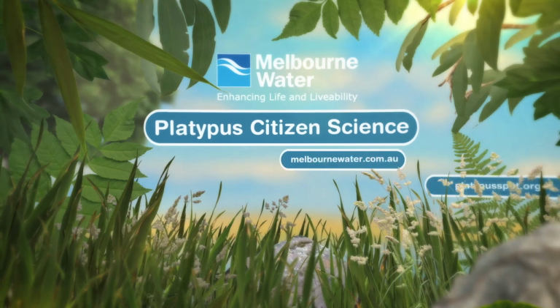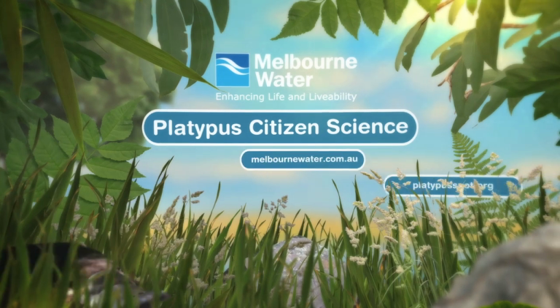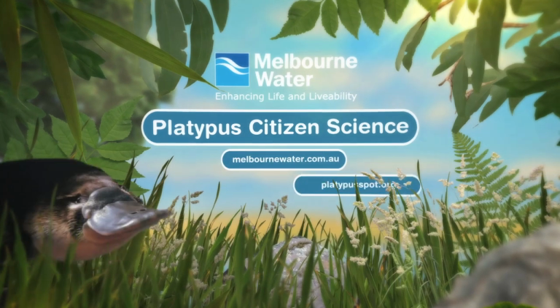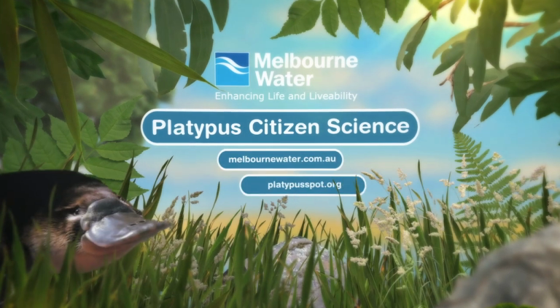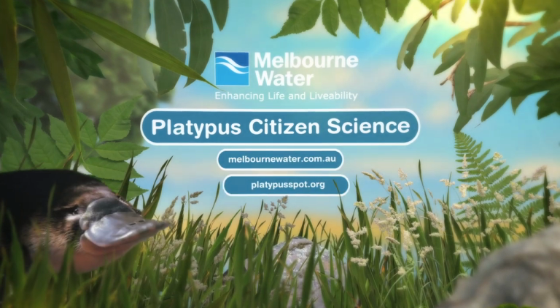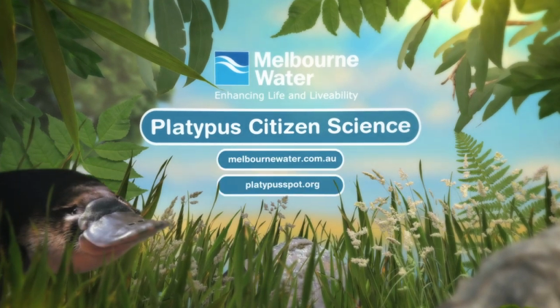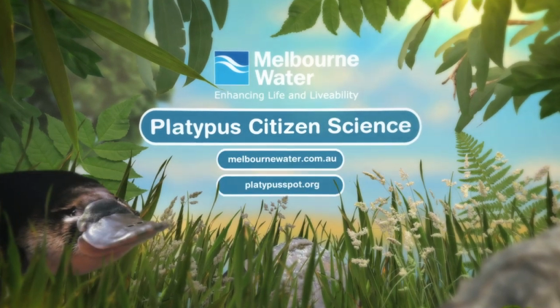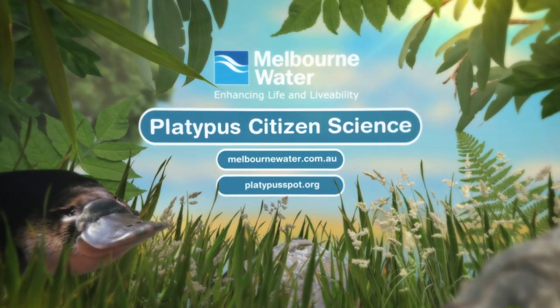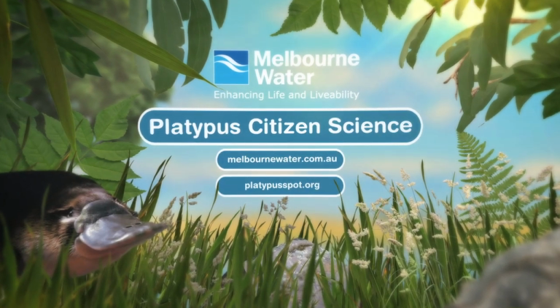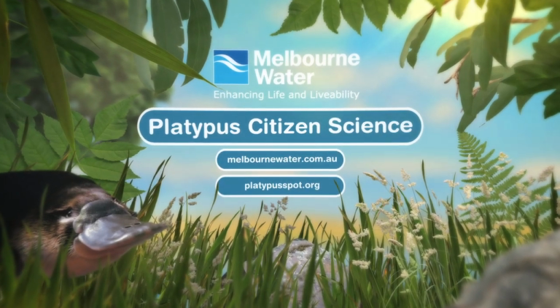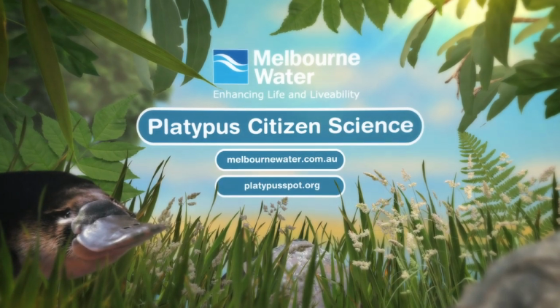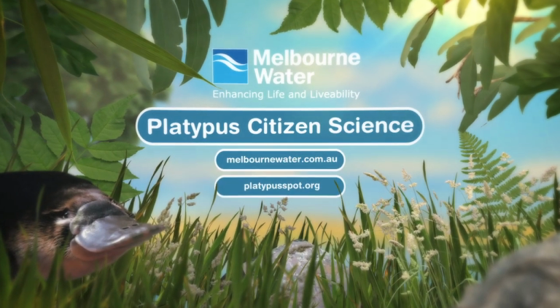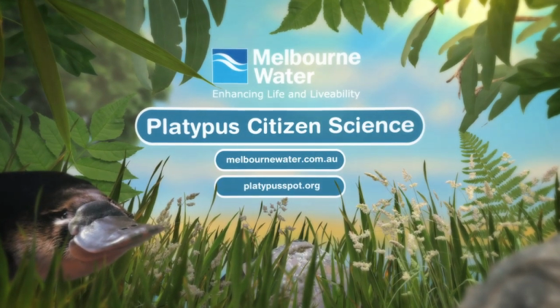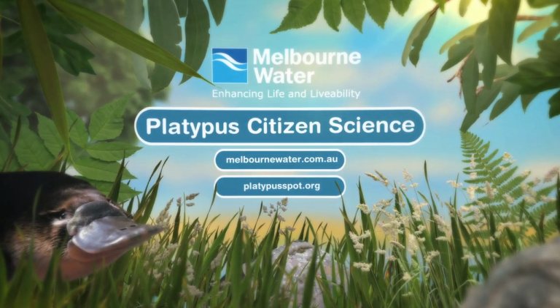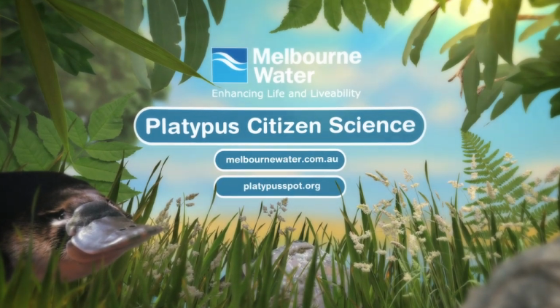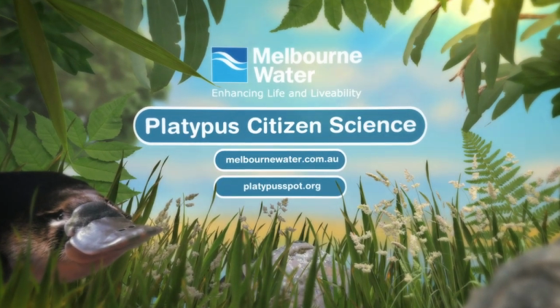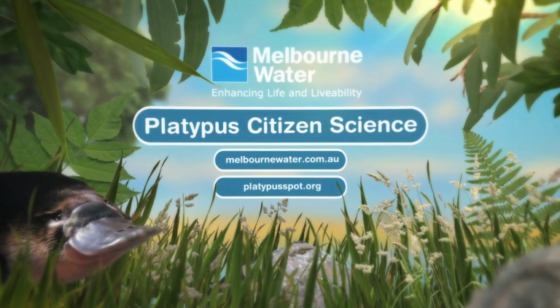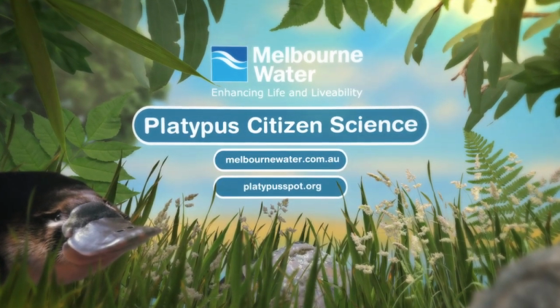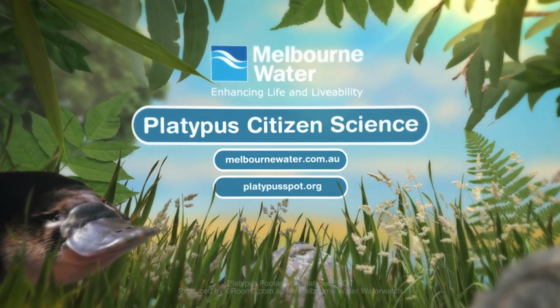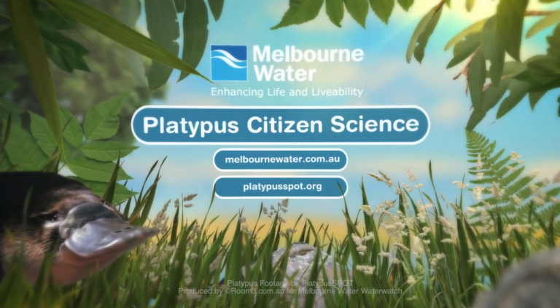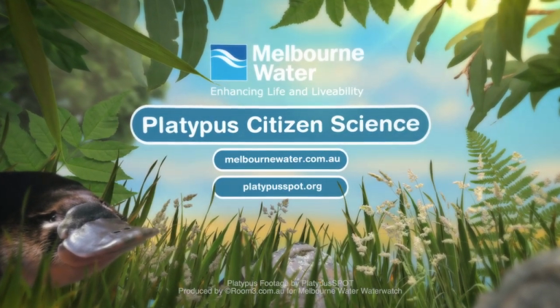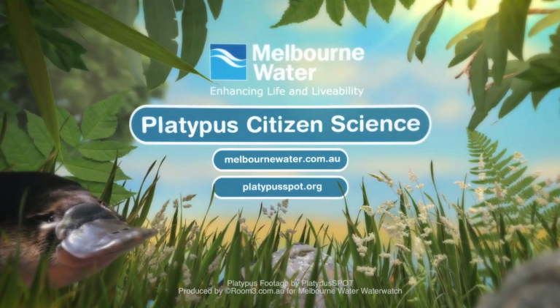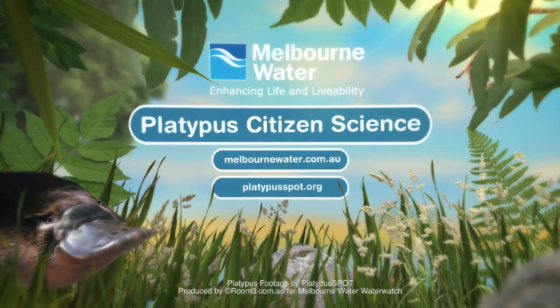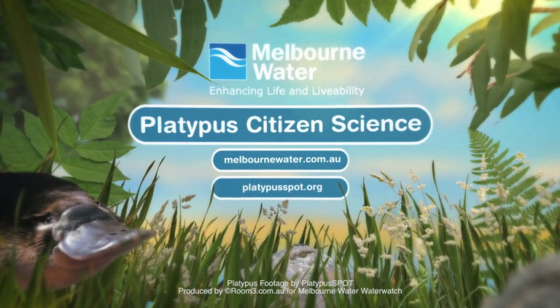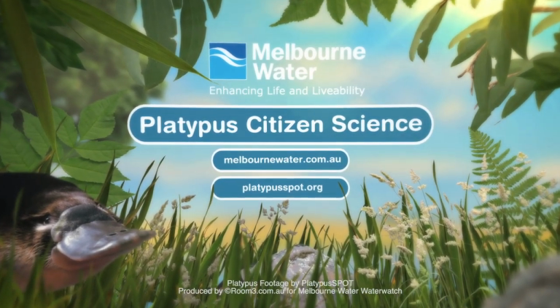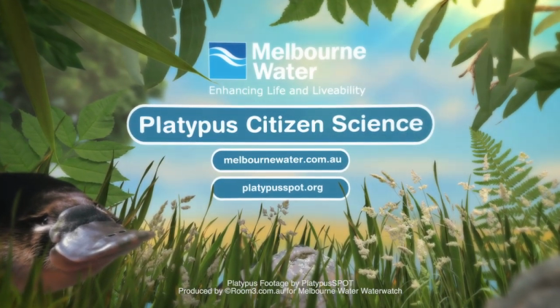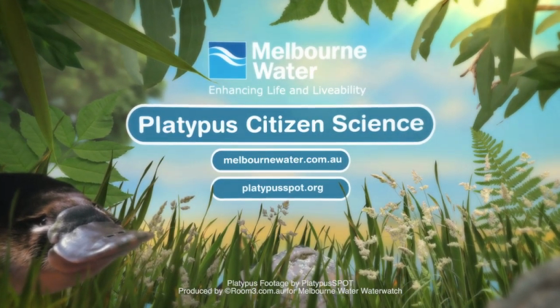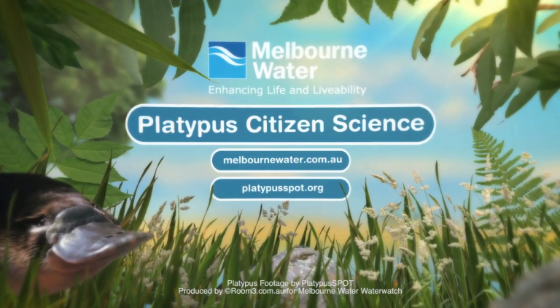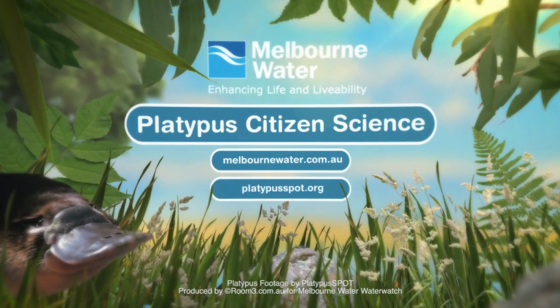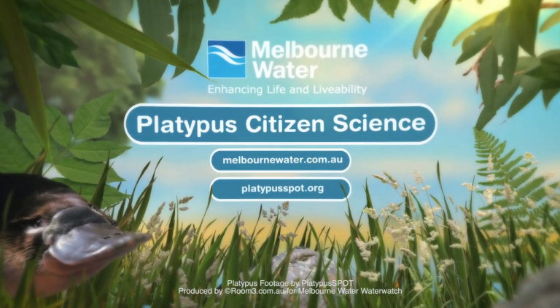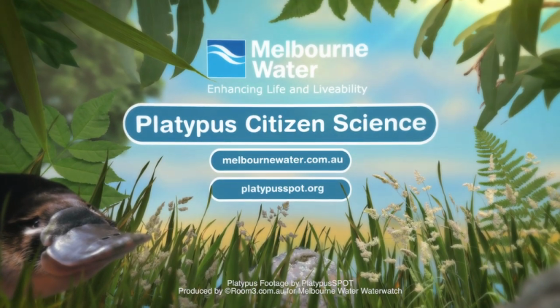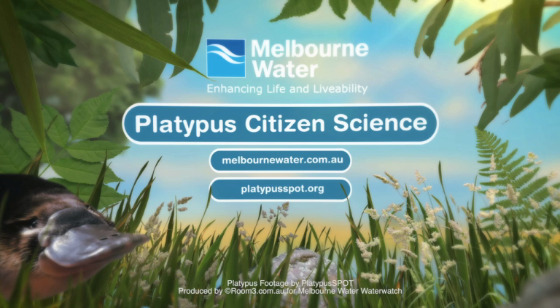For more information on platypus, please visit the Melbourne Water and Platypus Spot websites.